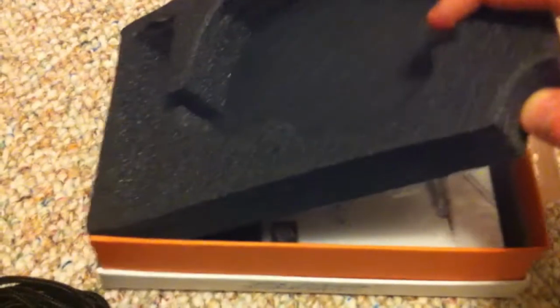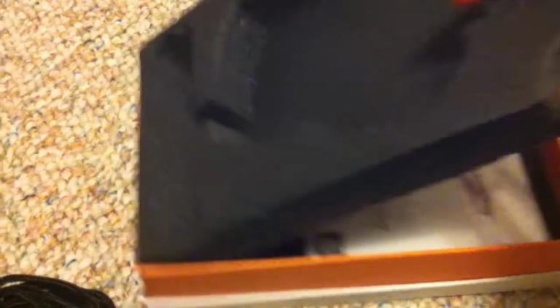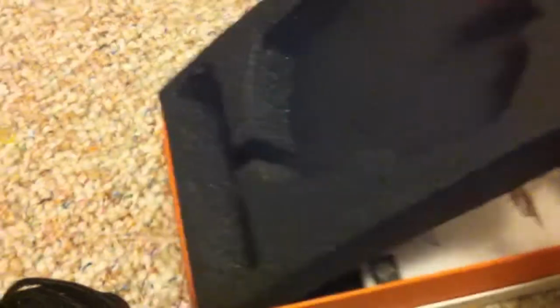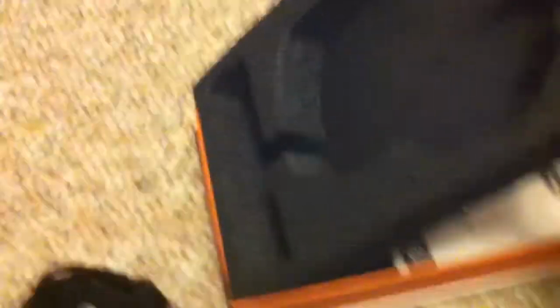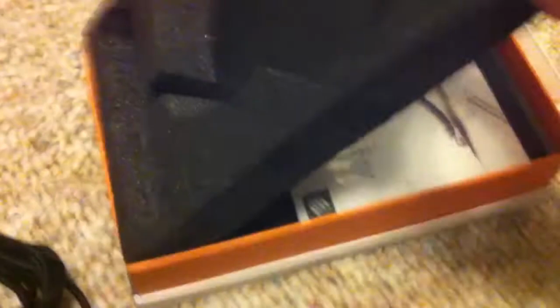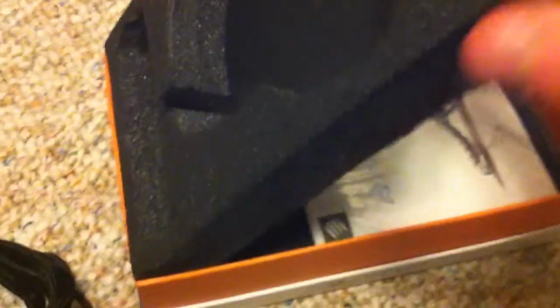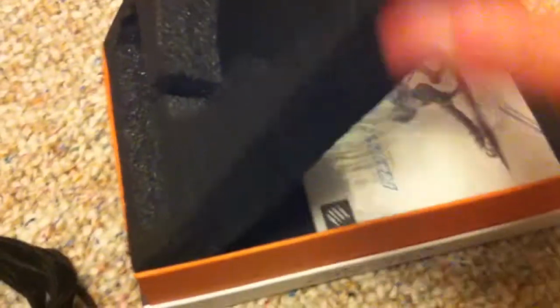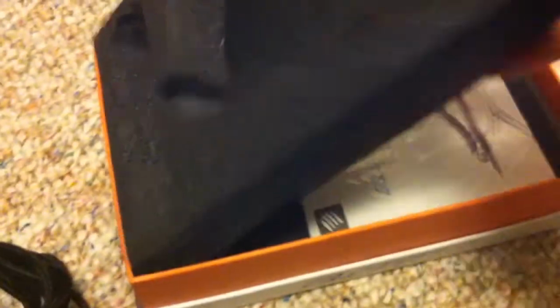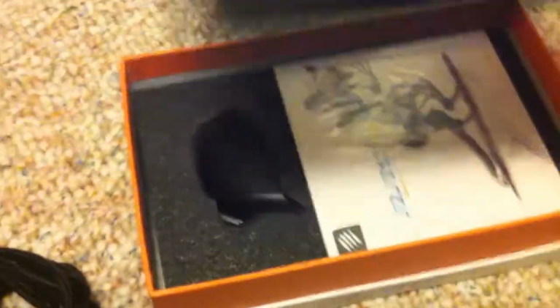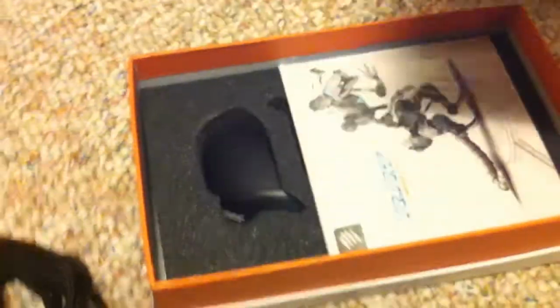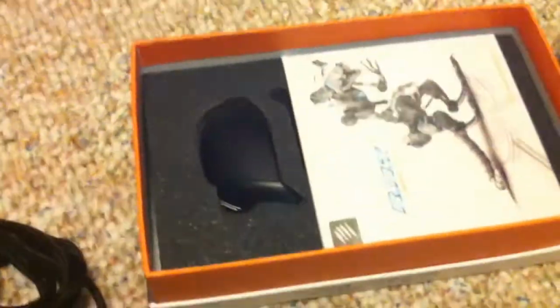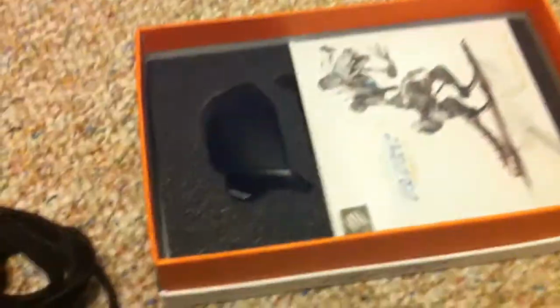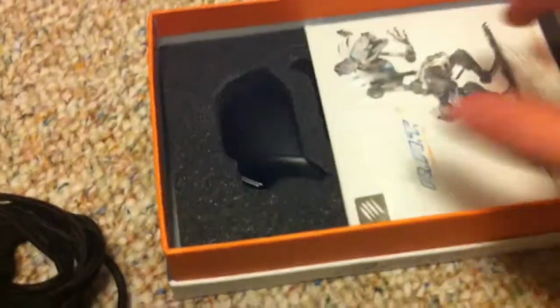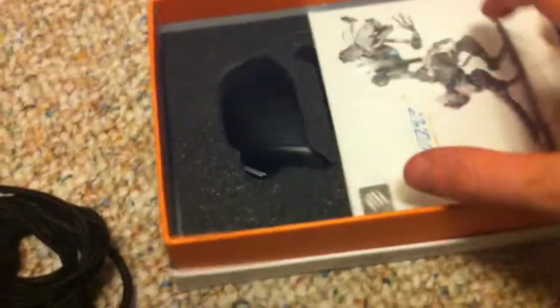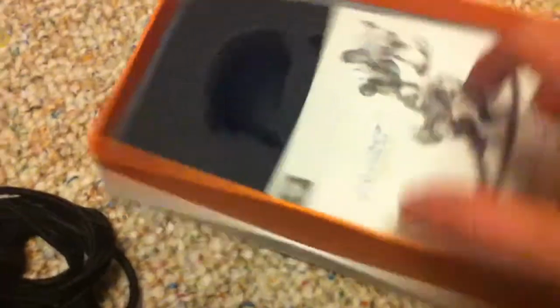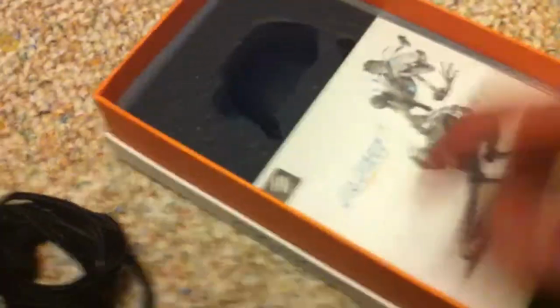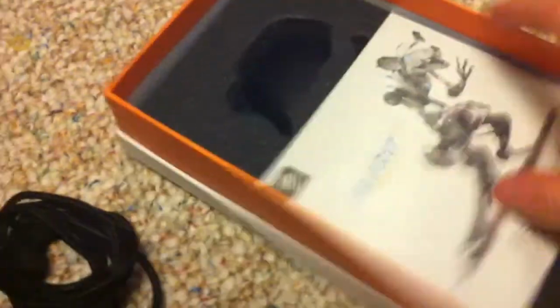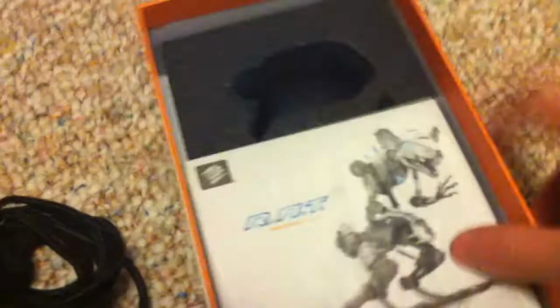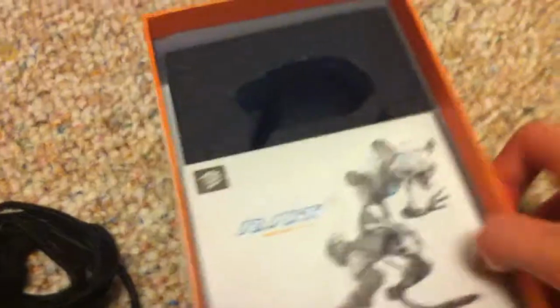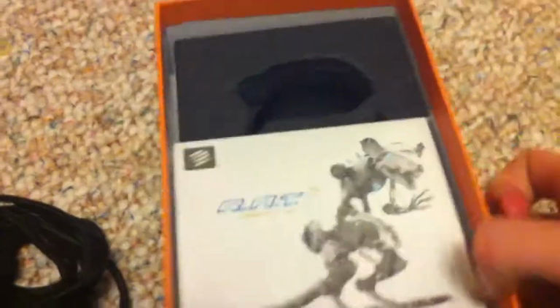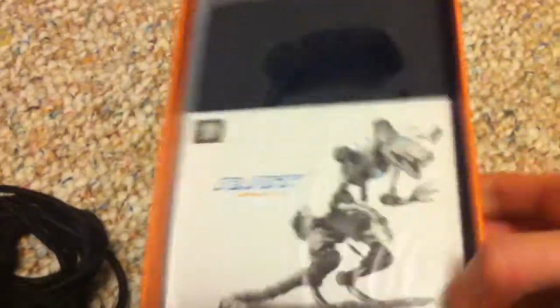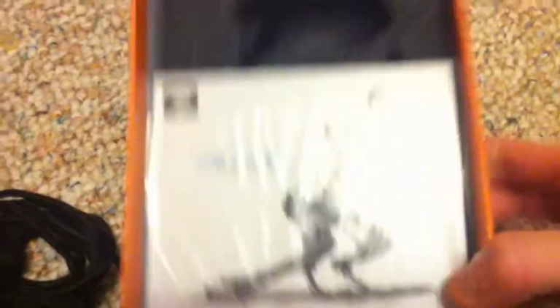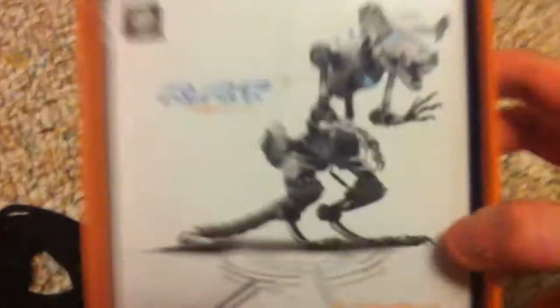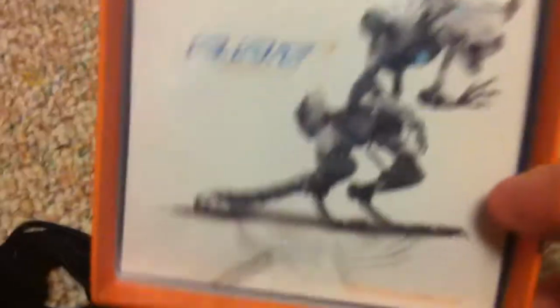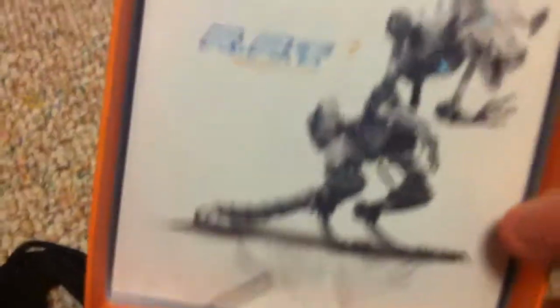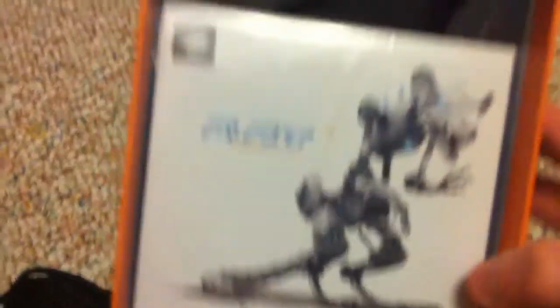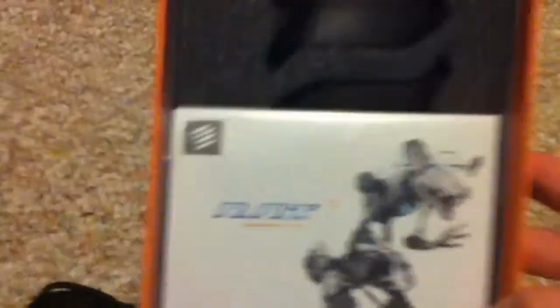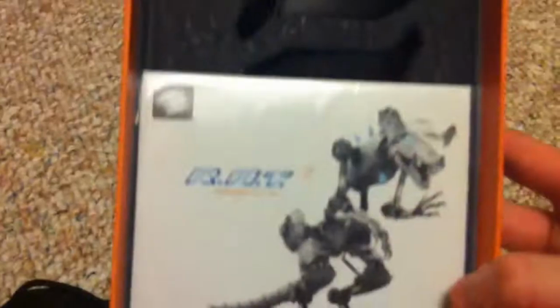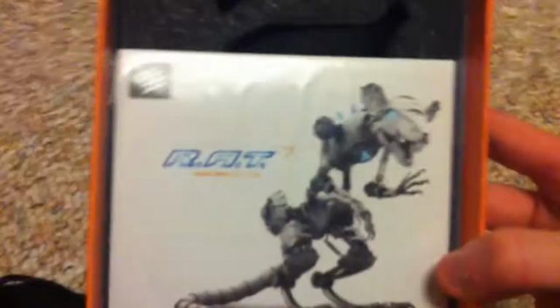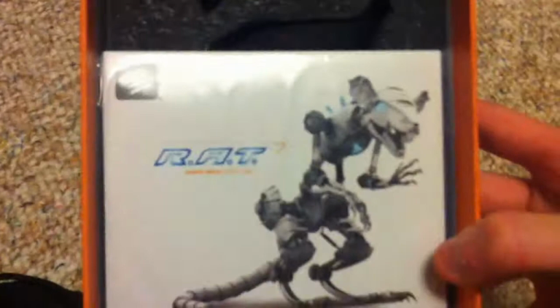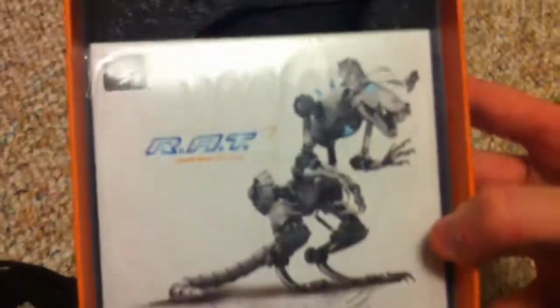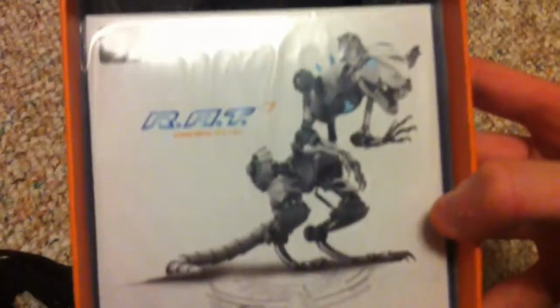Underneath this foam I'm pretty sure is the same ugly mouse - right there.